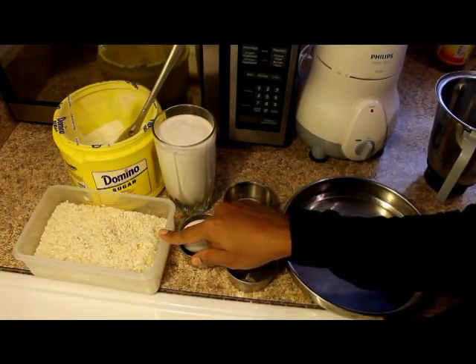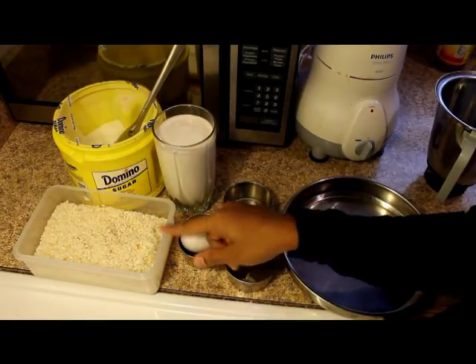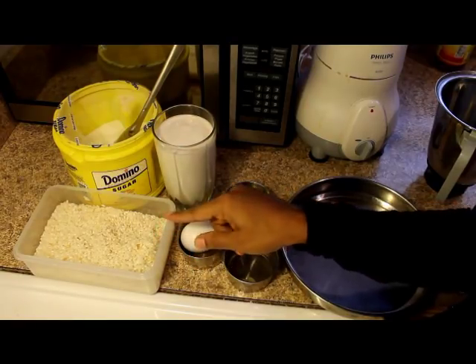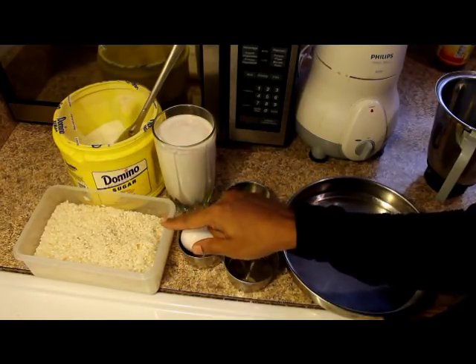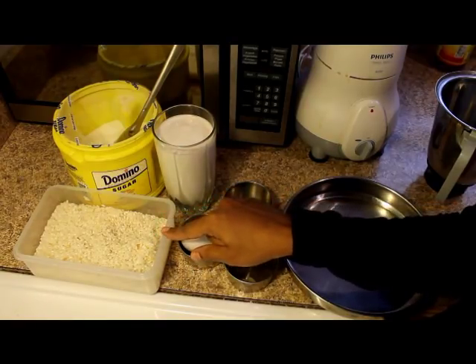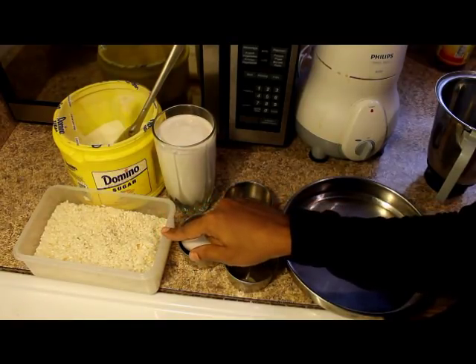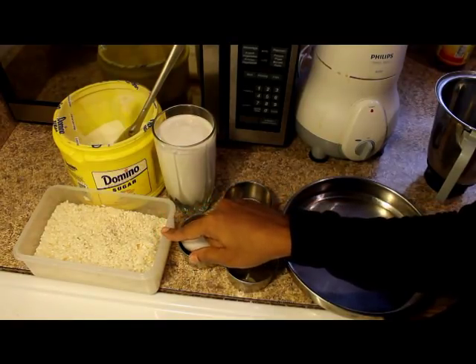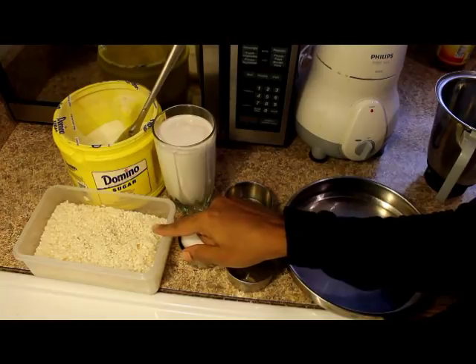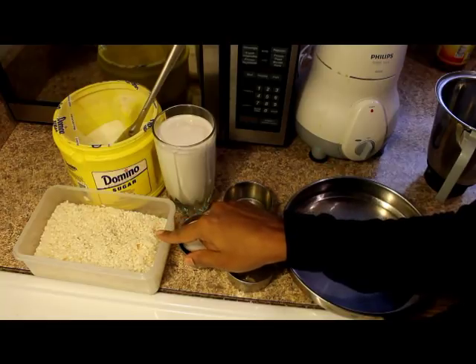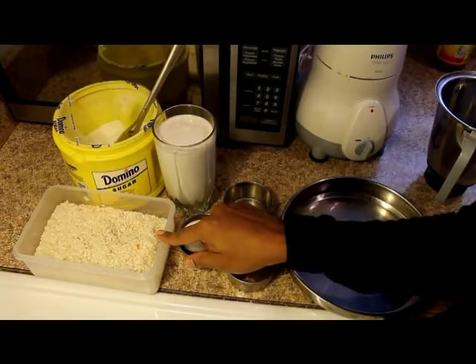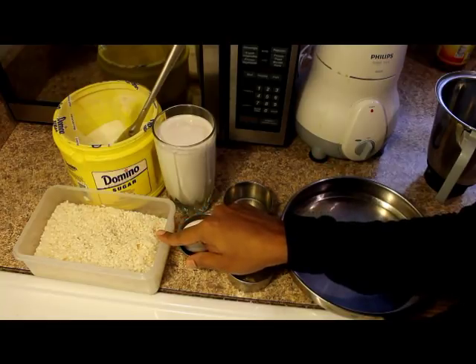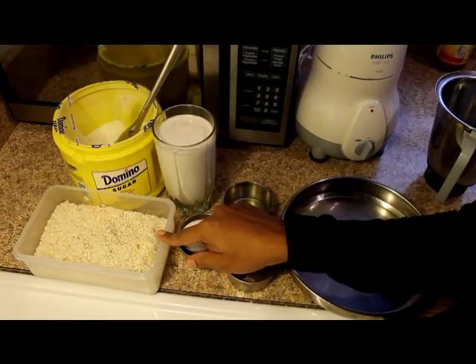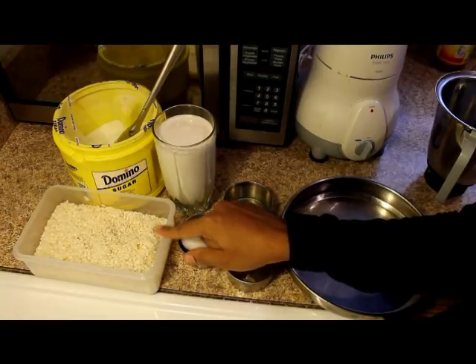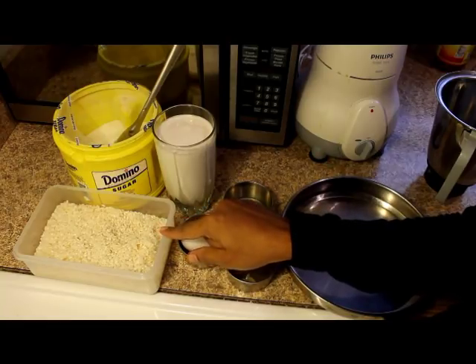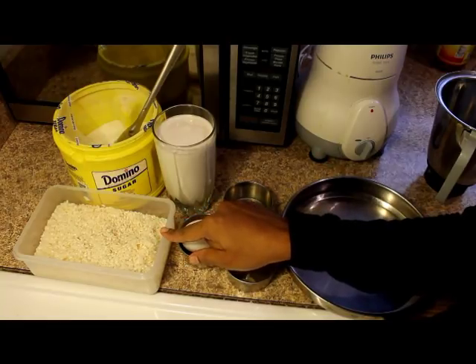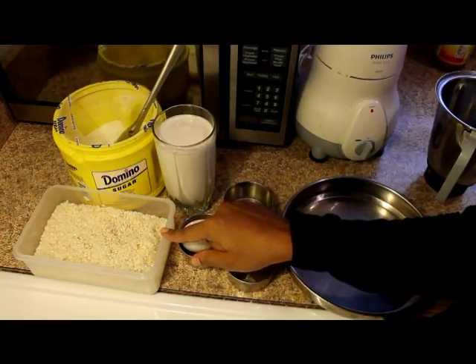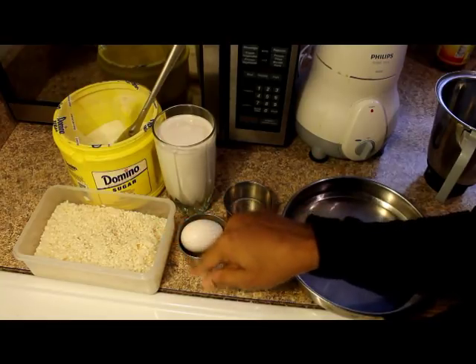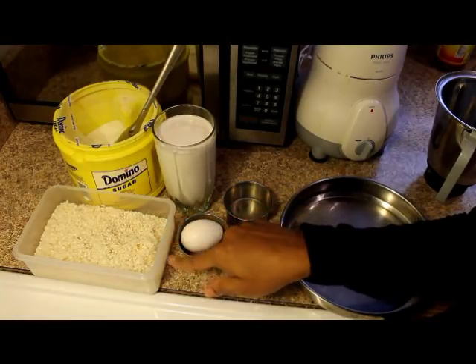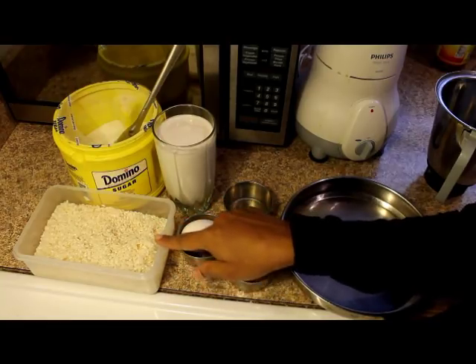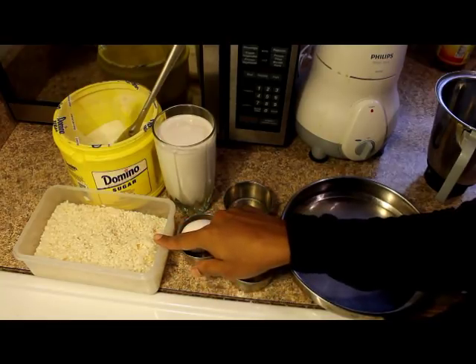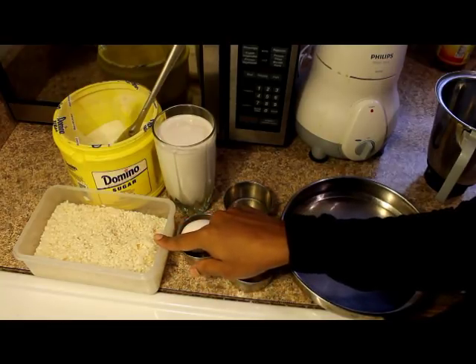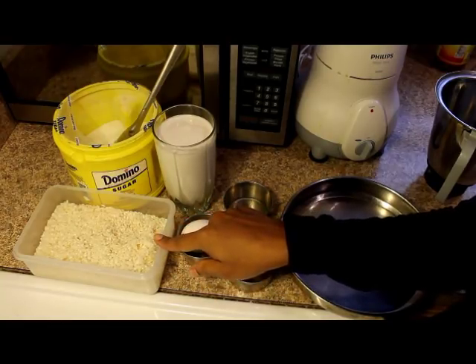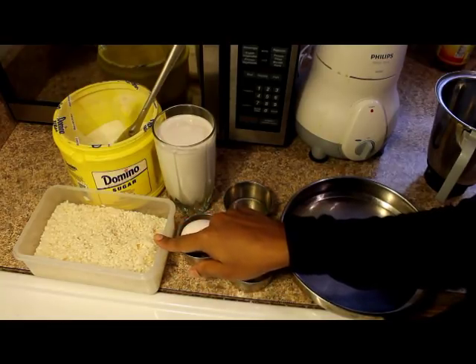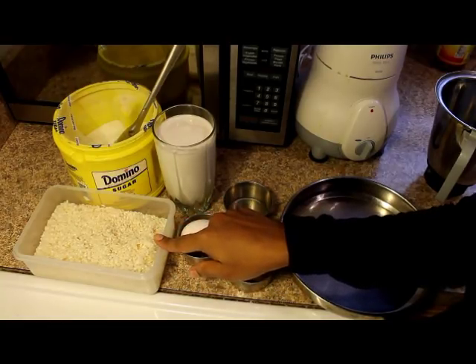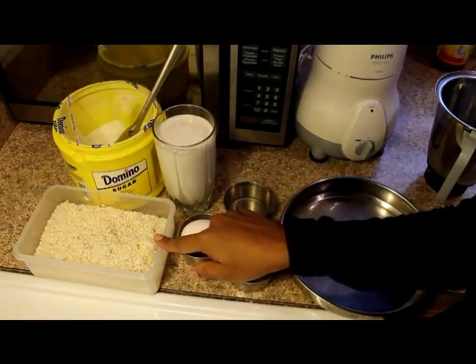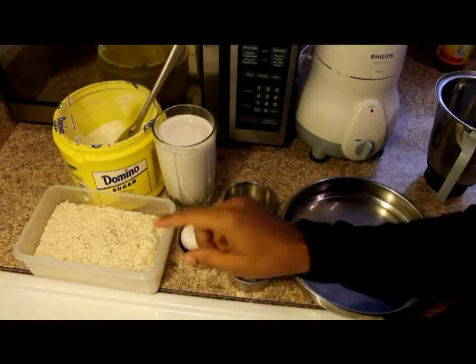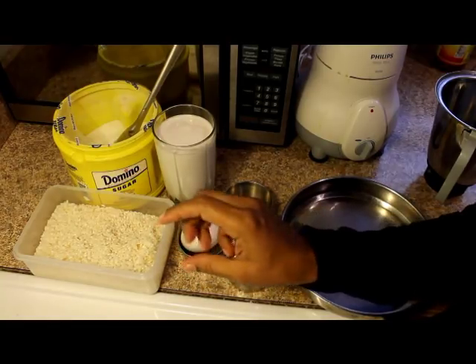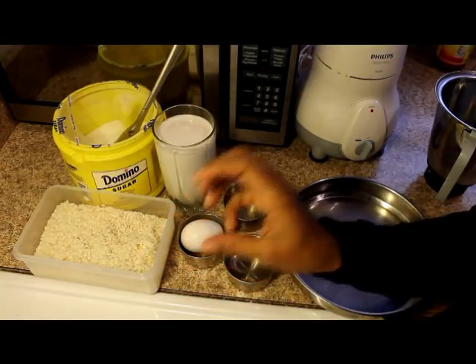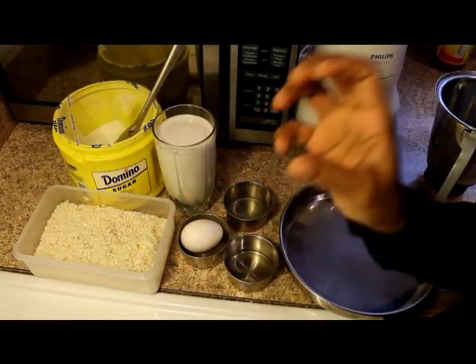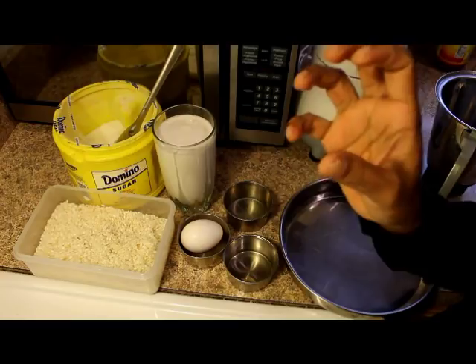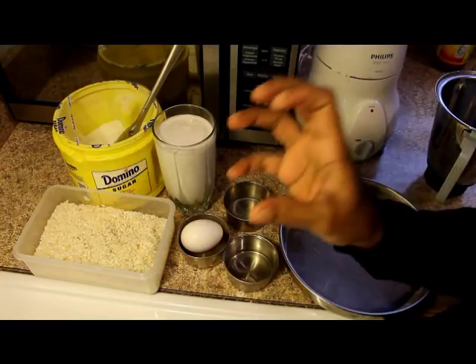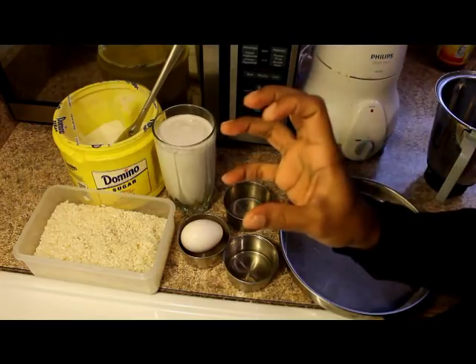I have a nice rice. I'll give you a little bit of rice. Let's mix the rice well with soft rice.